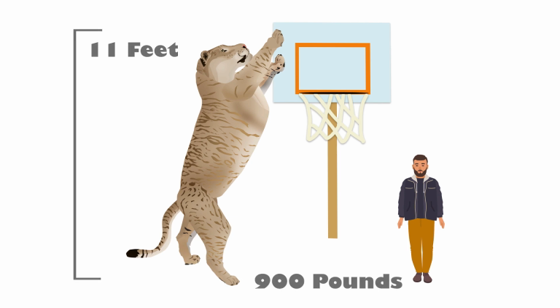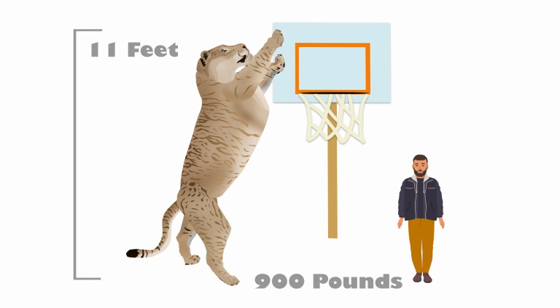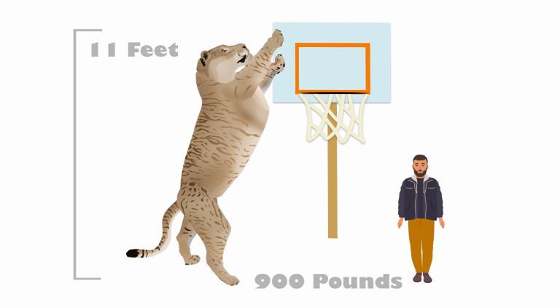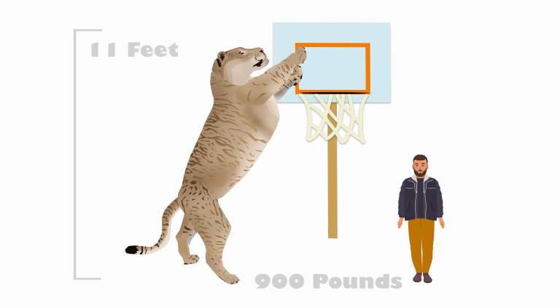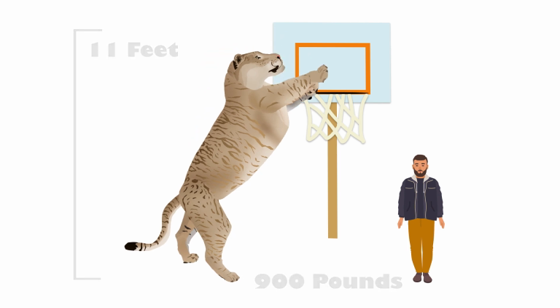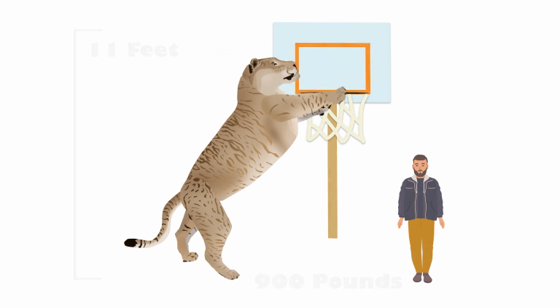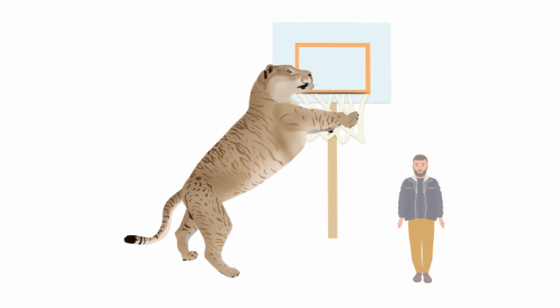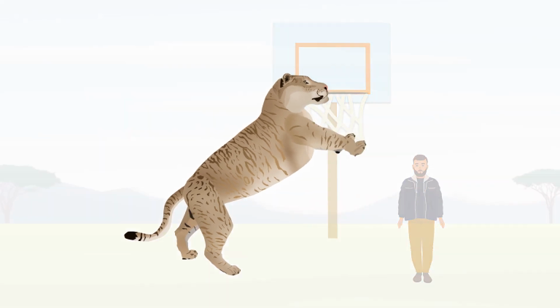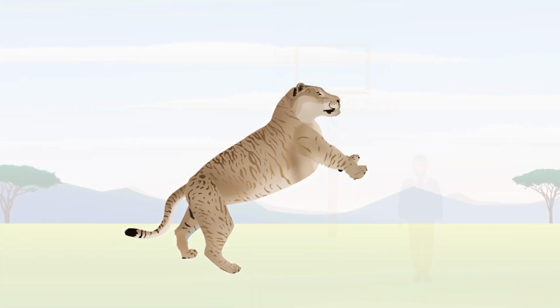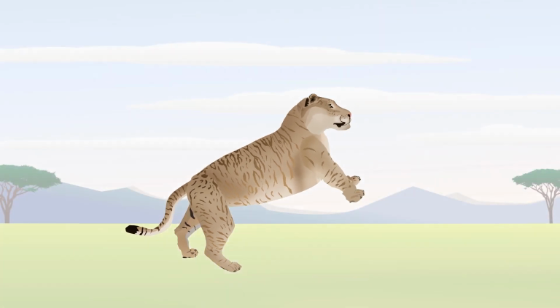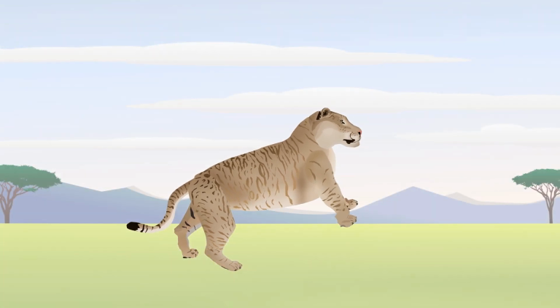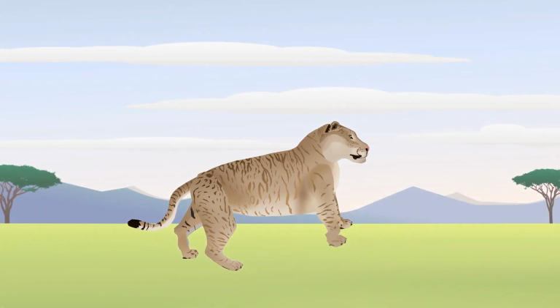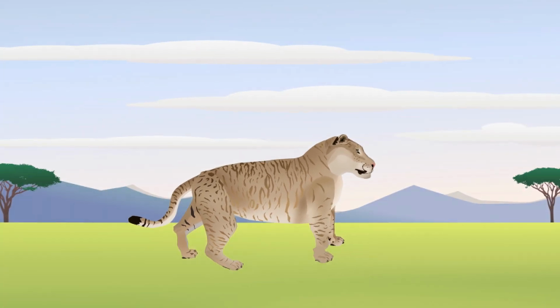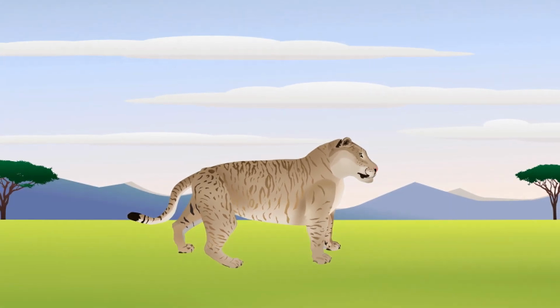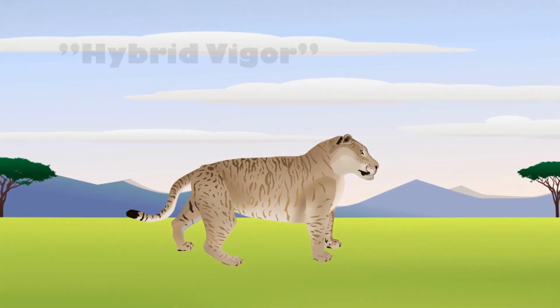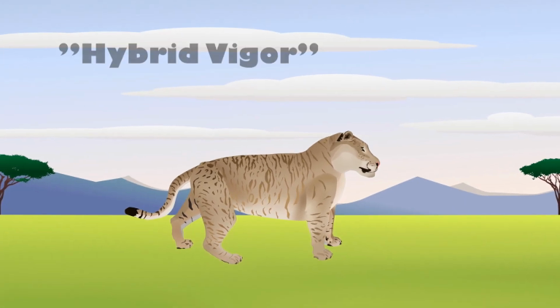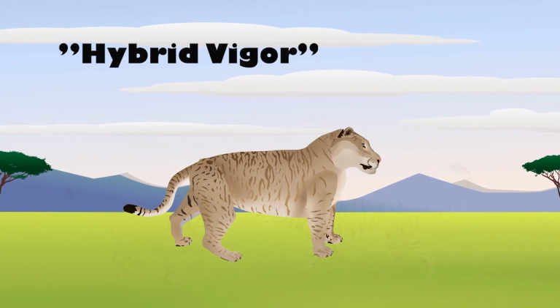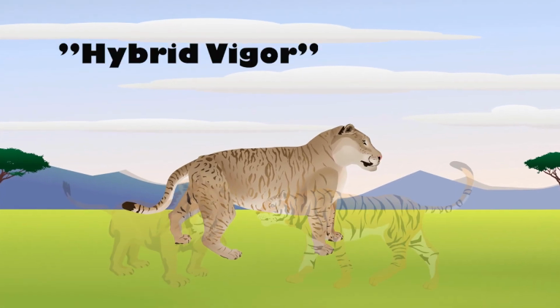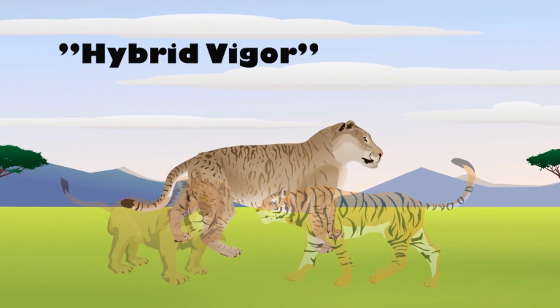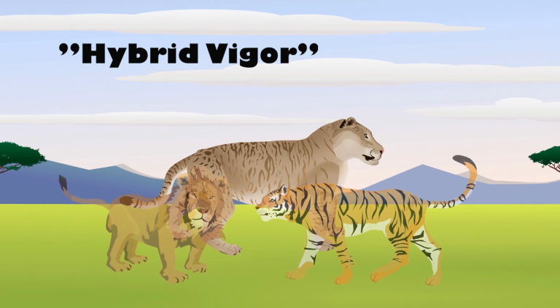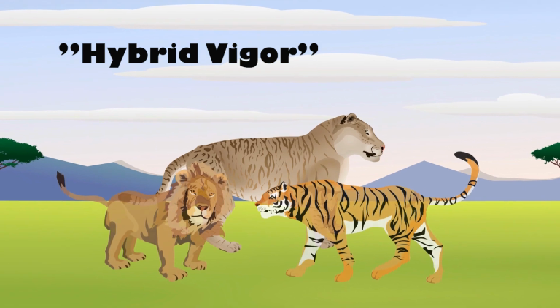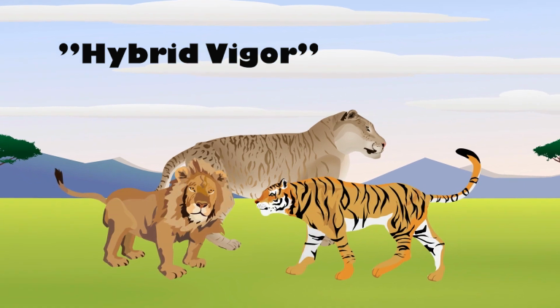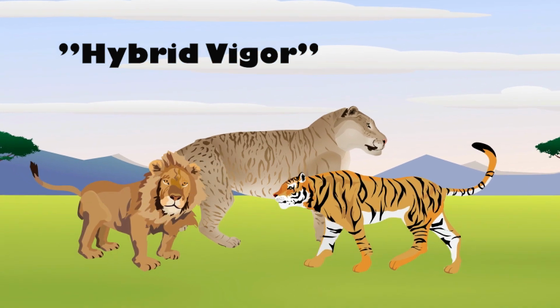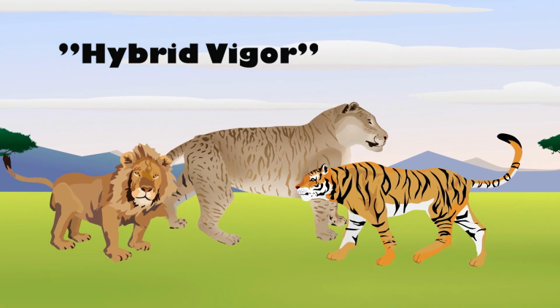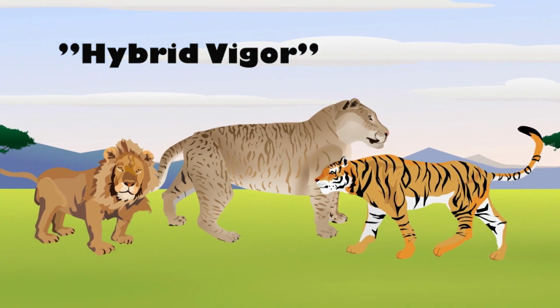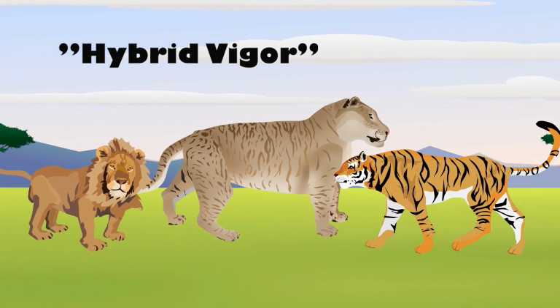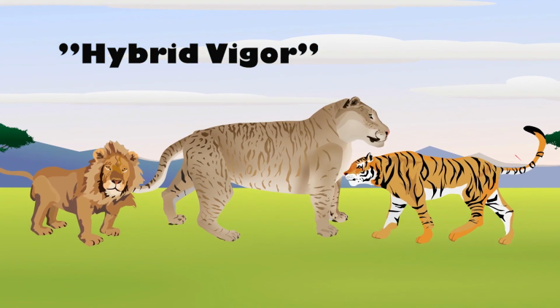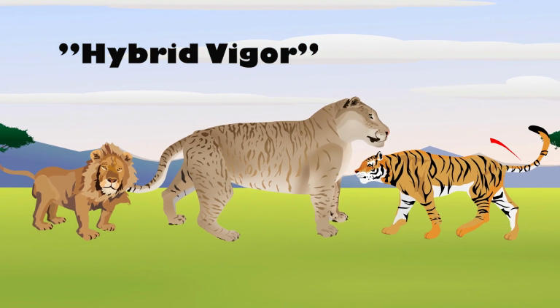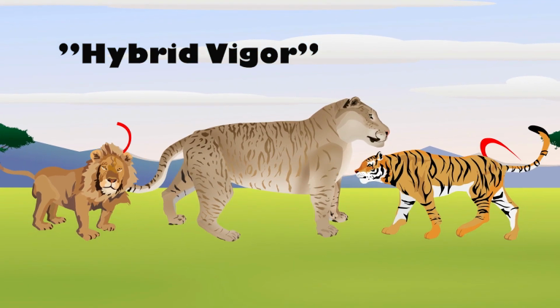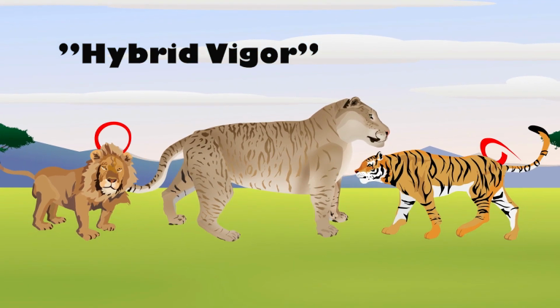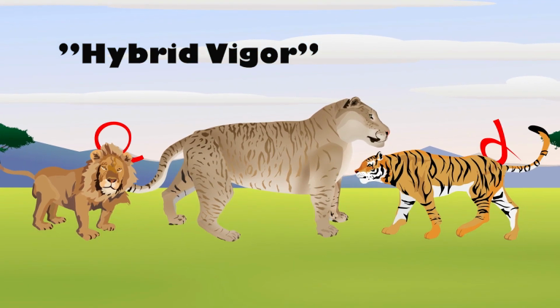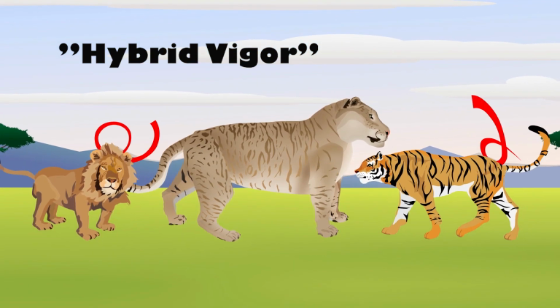The reason that ligers grow so big is a process called hybrid vigor, where they inherit positive traits from both parents.